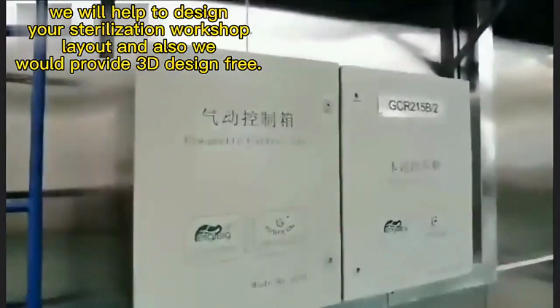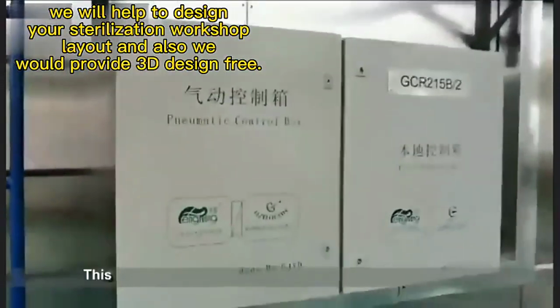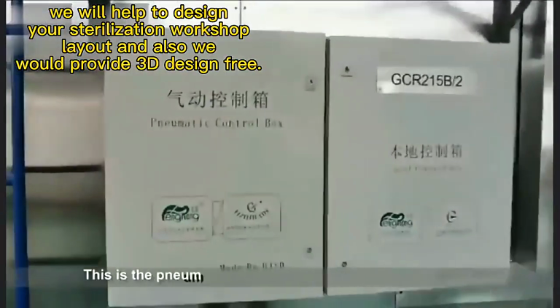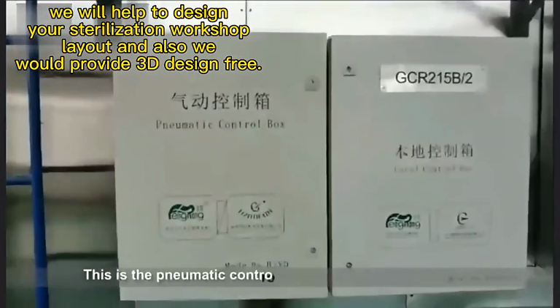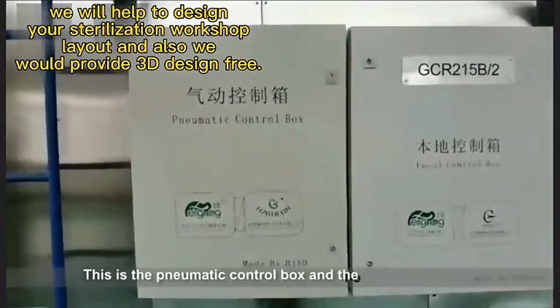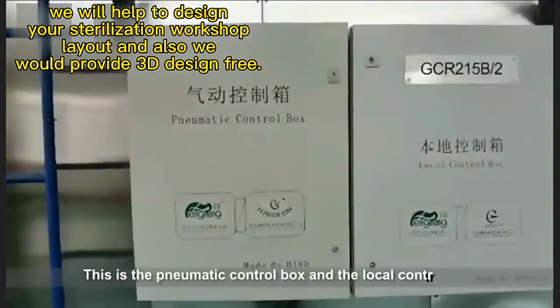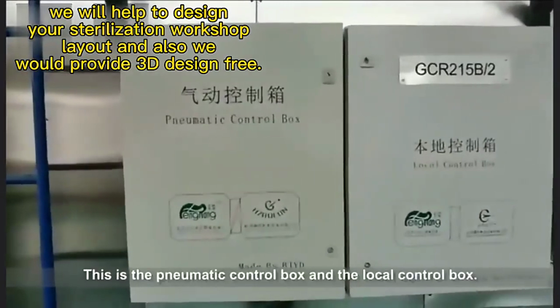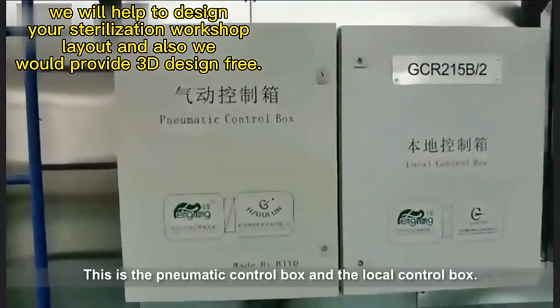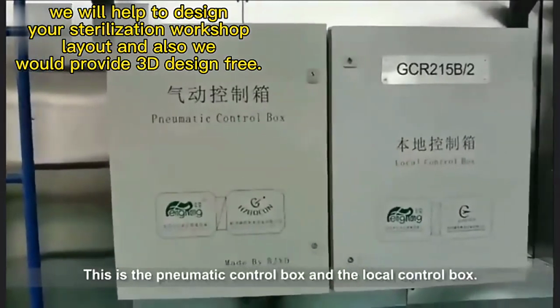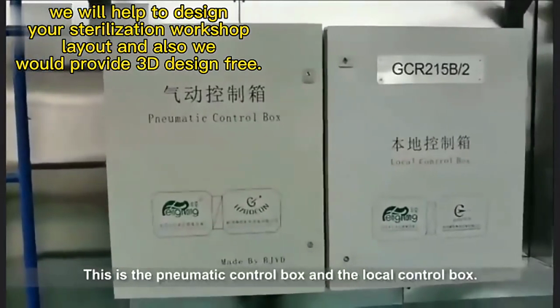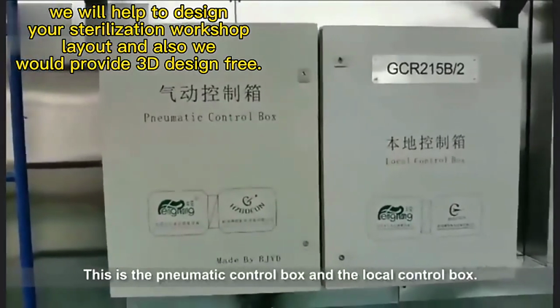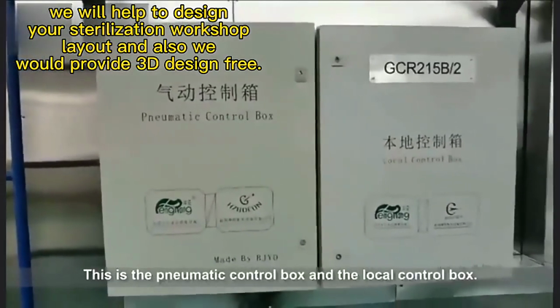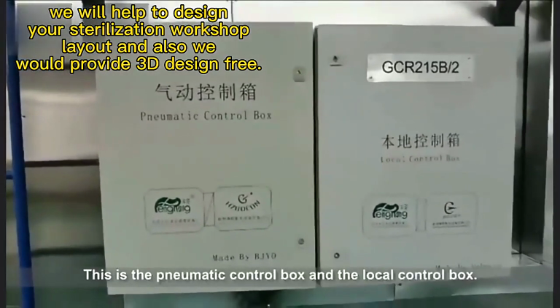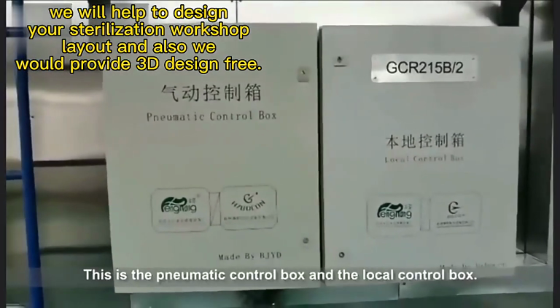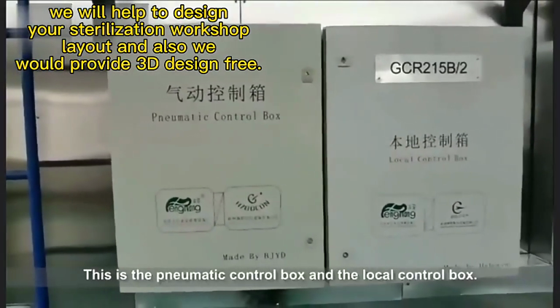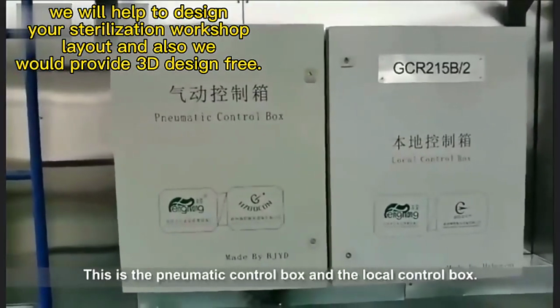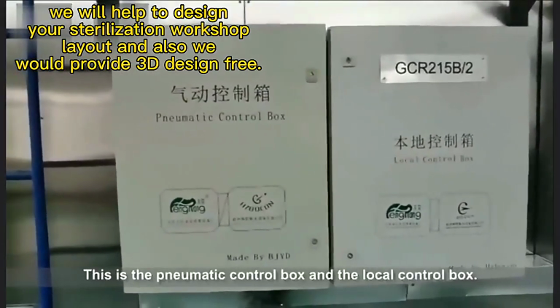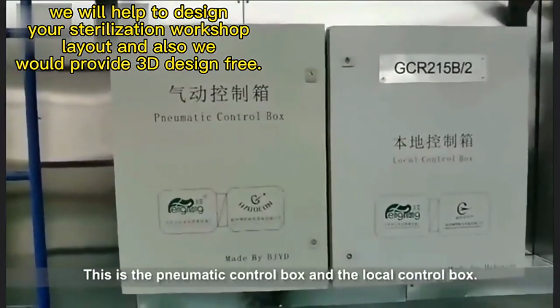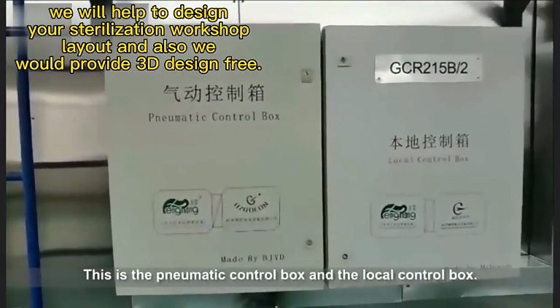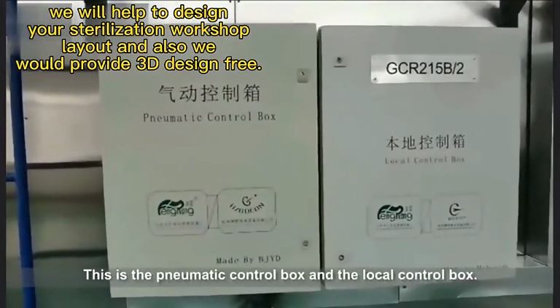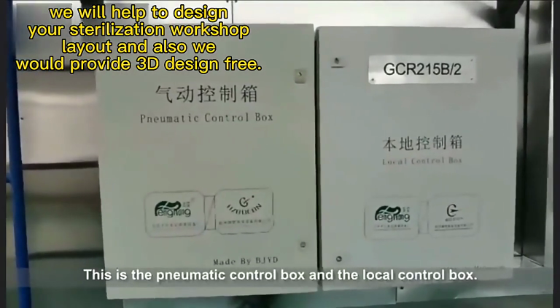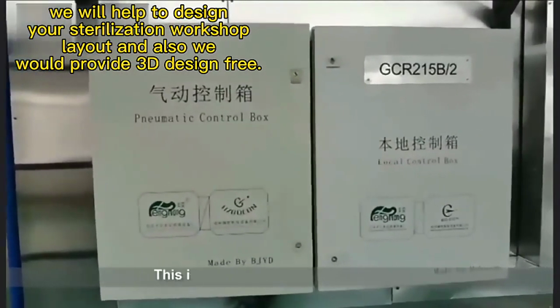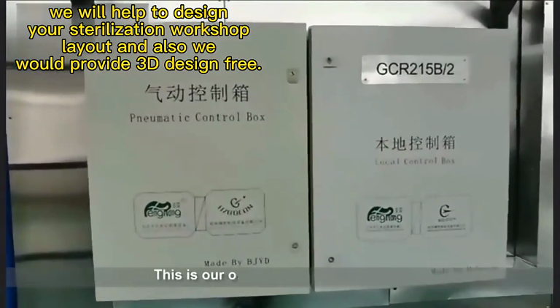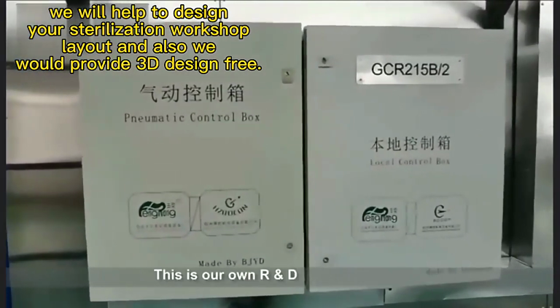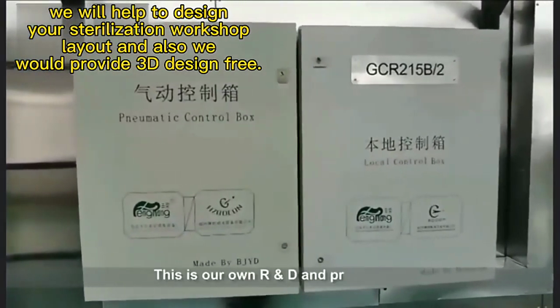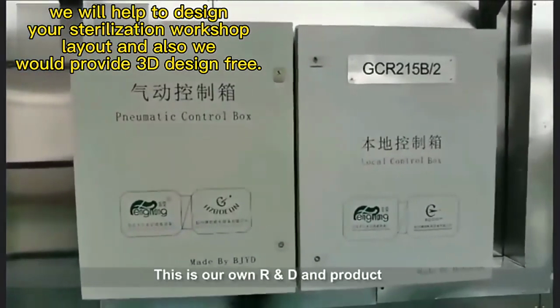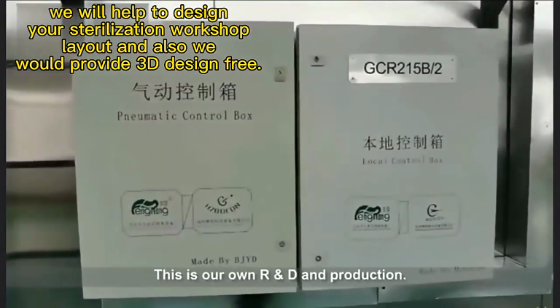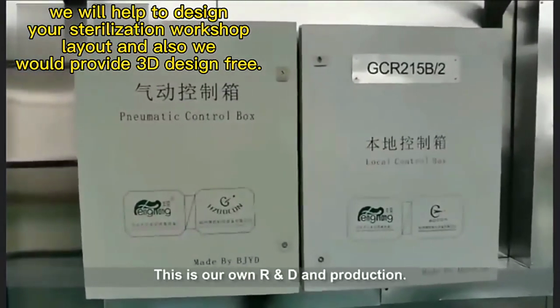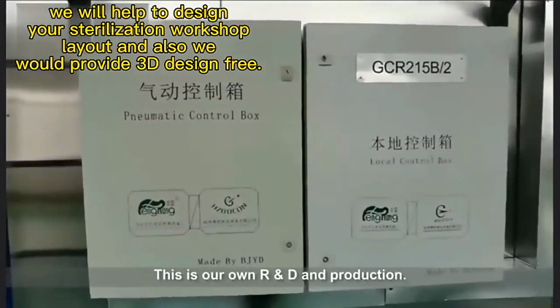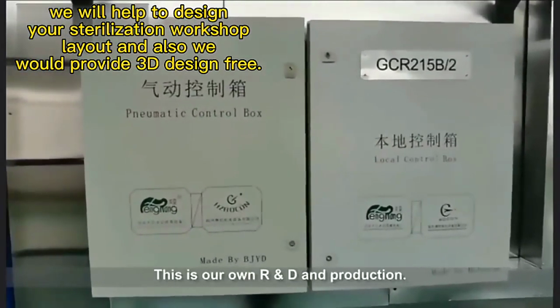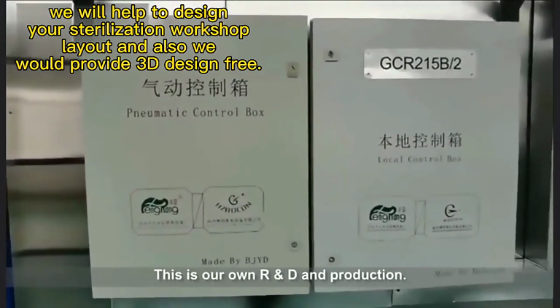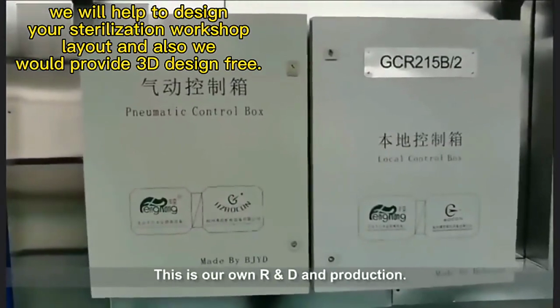This is the pneumatic control box and the local control box. This is our own R&D and production.